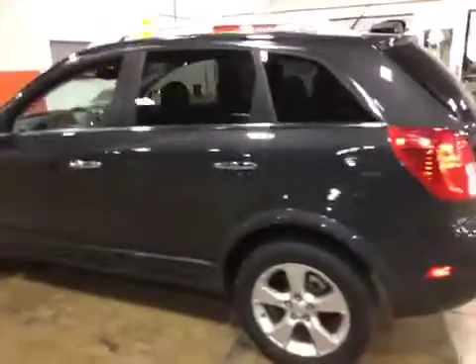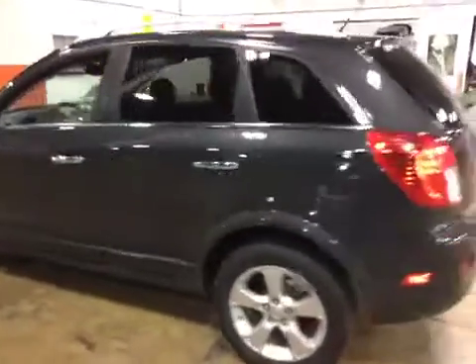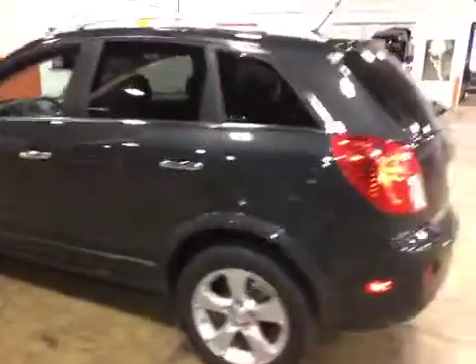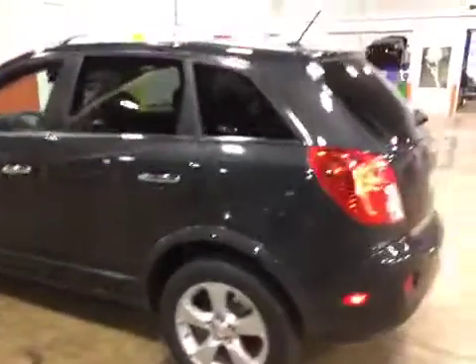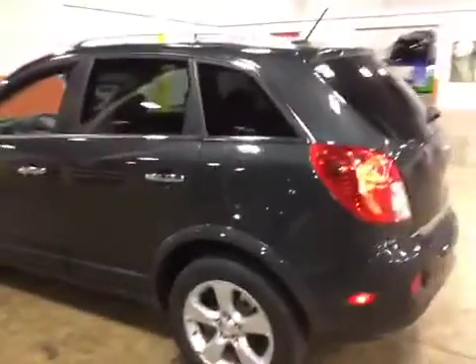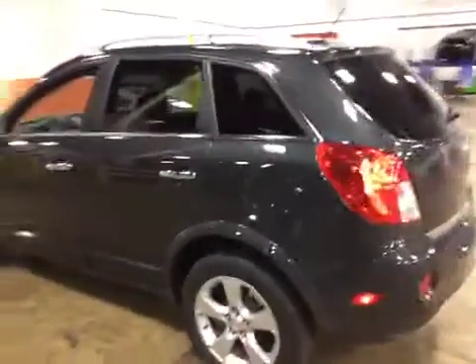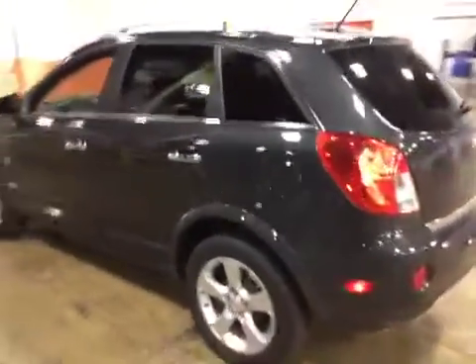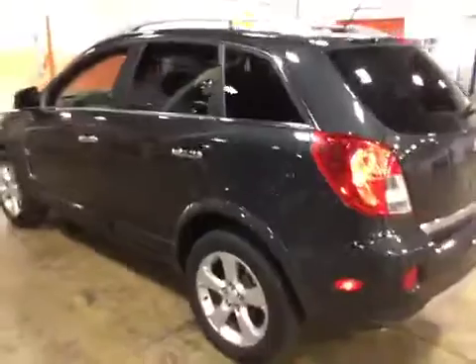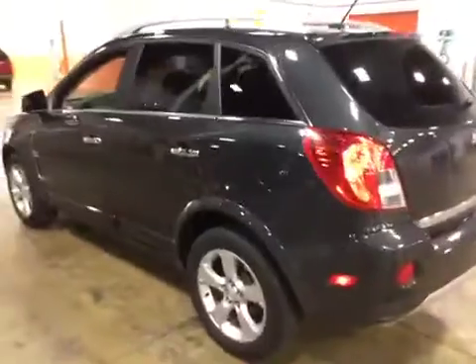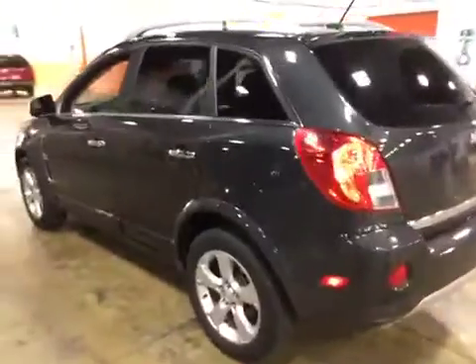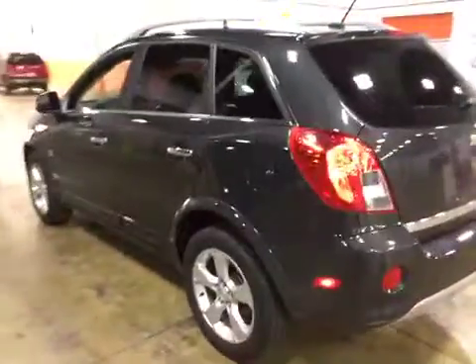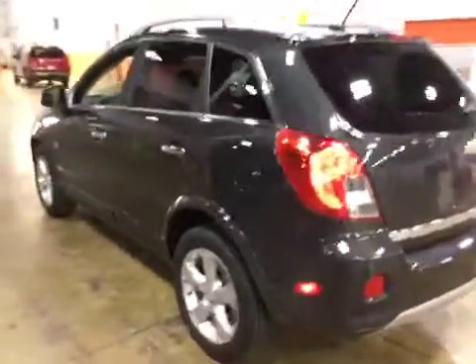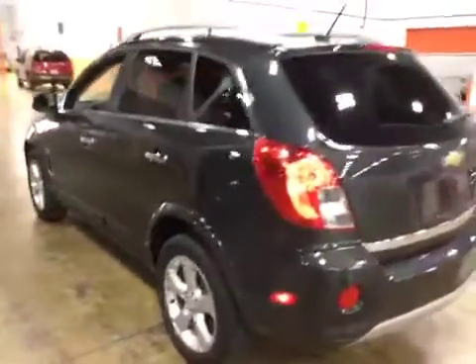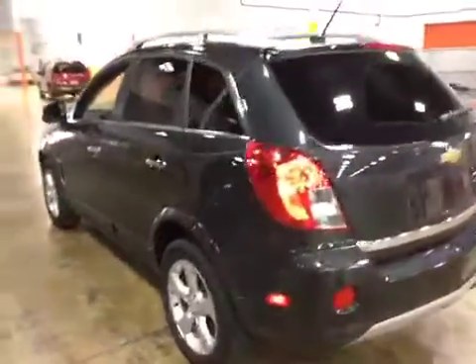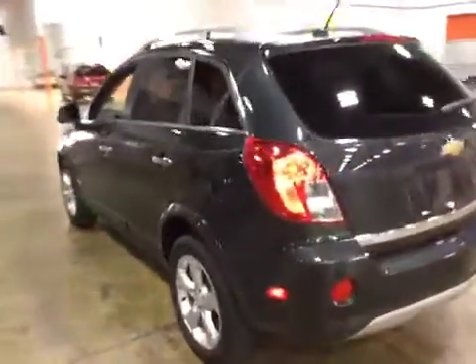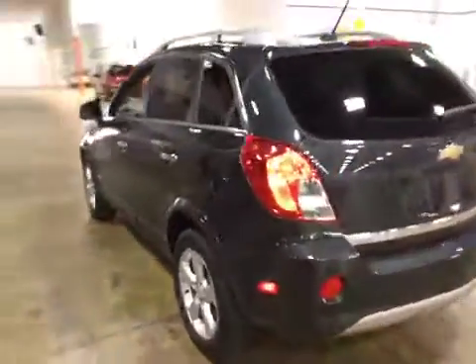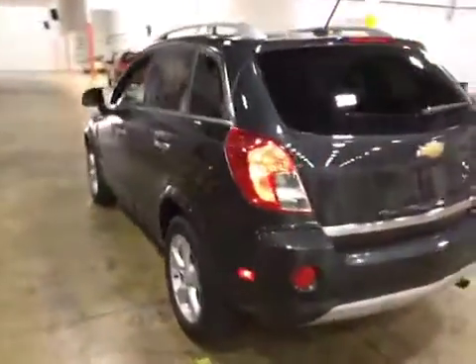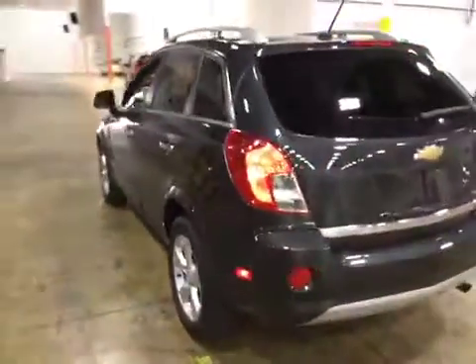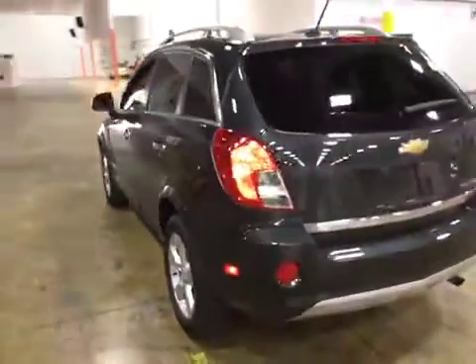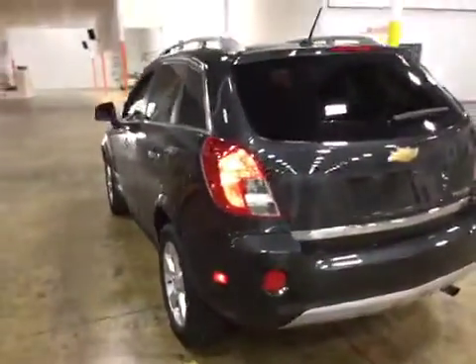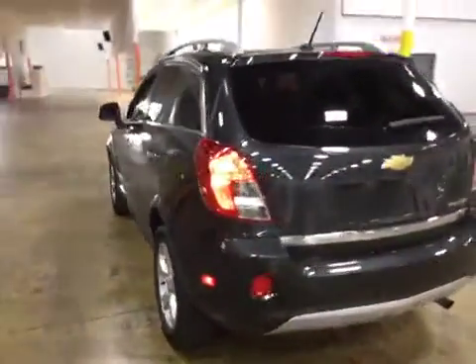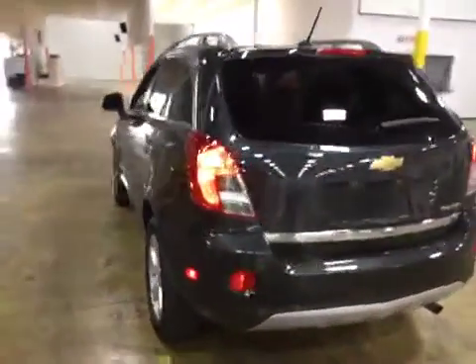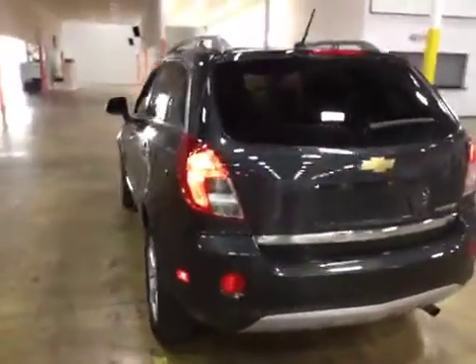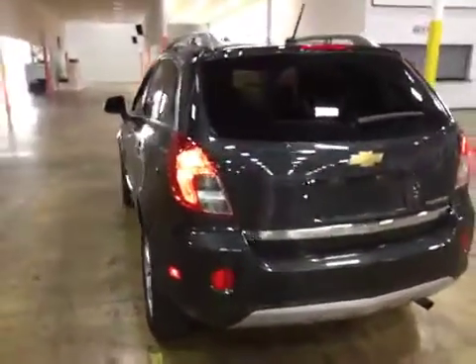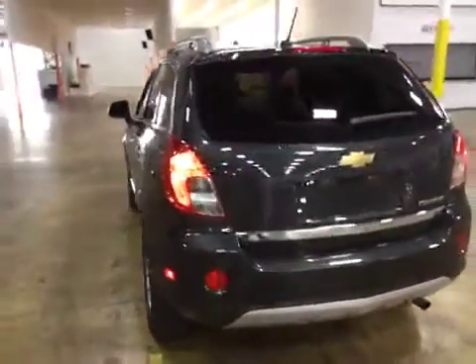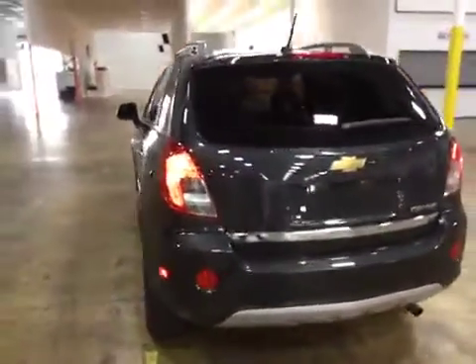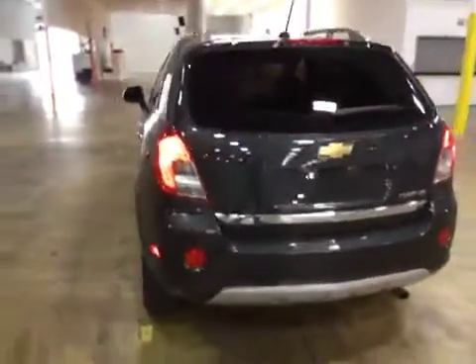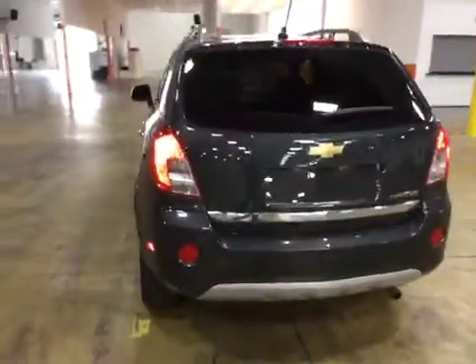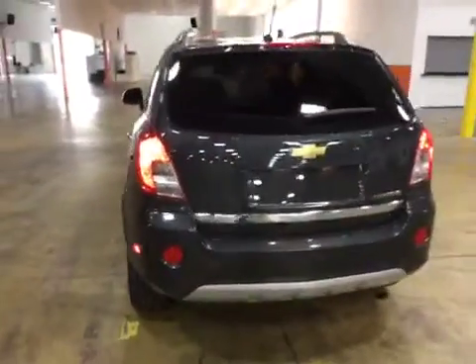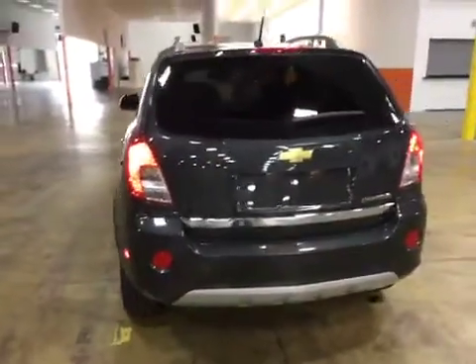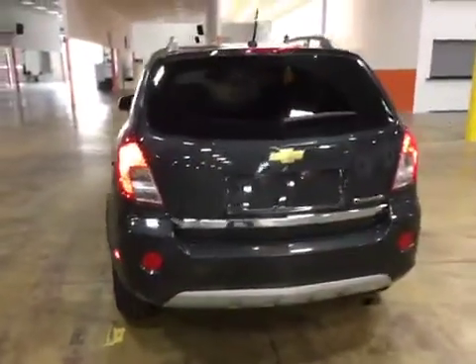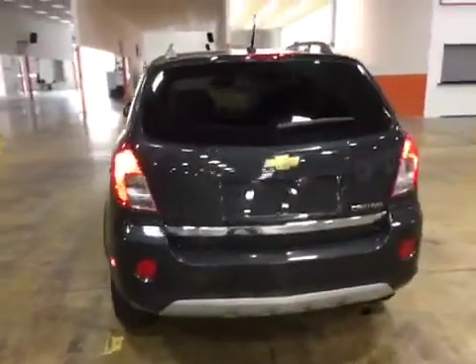Taking it around the back of the vehicle here. You can see the taillights are in real good shape. Rear hatch operates properly.